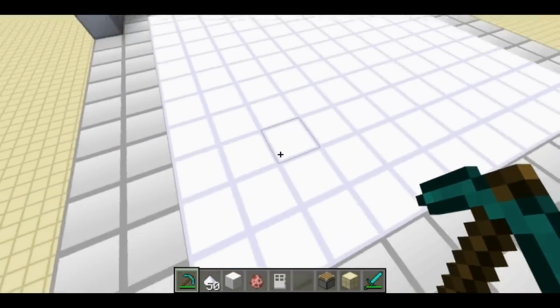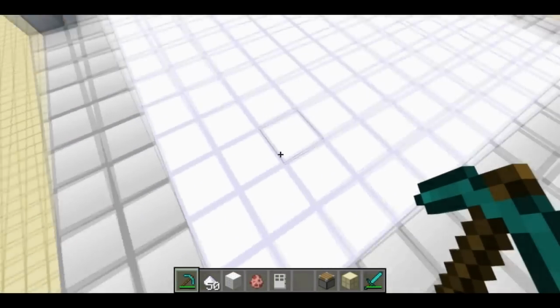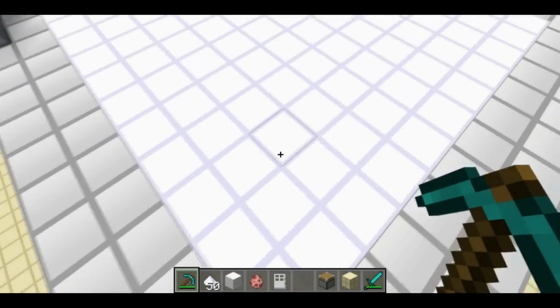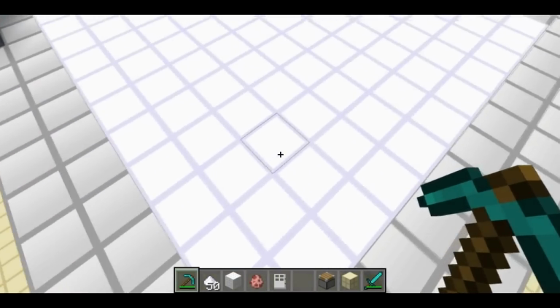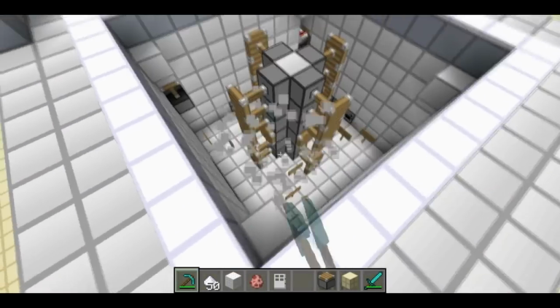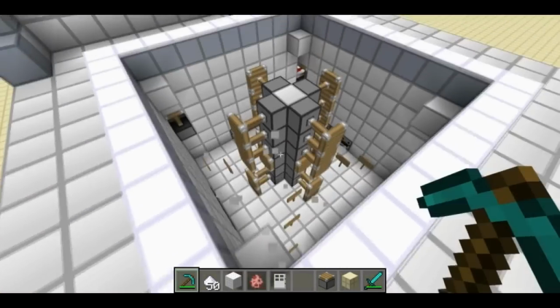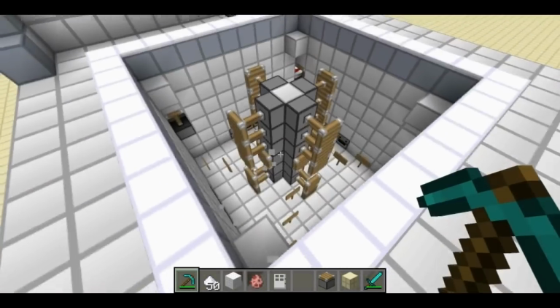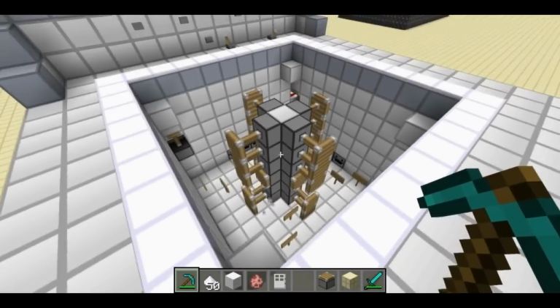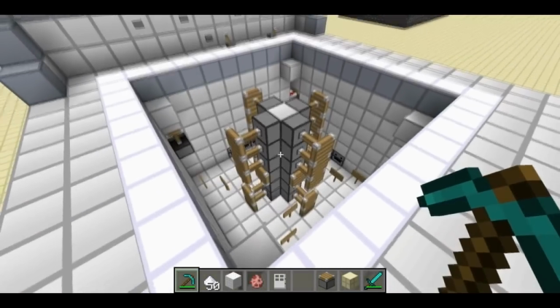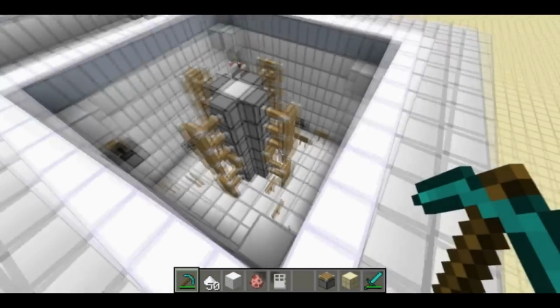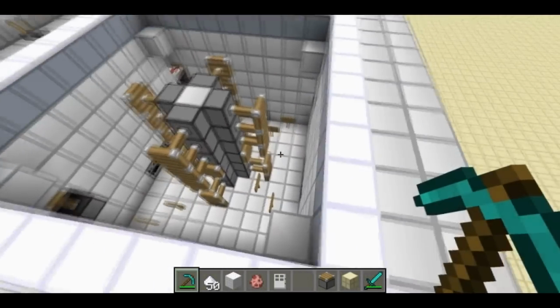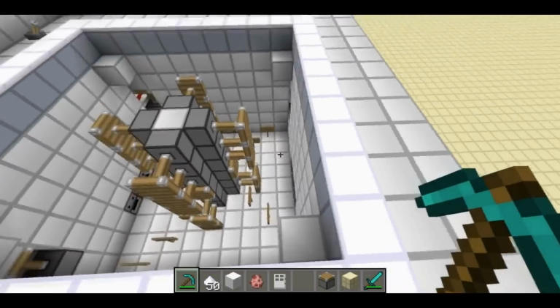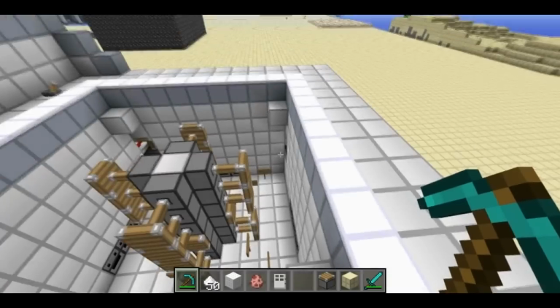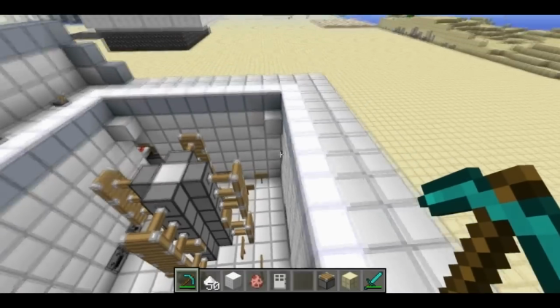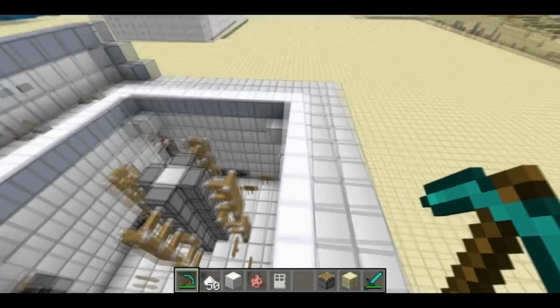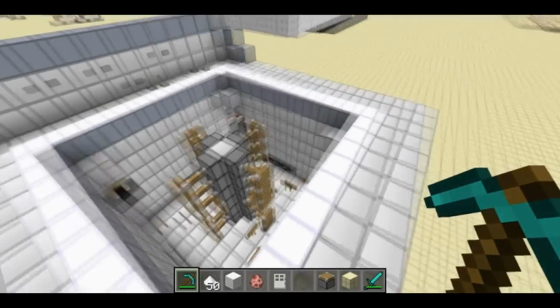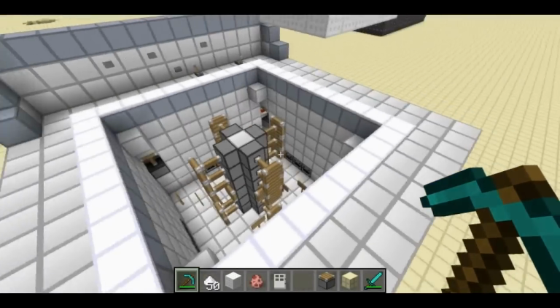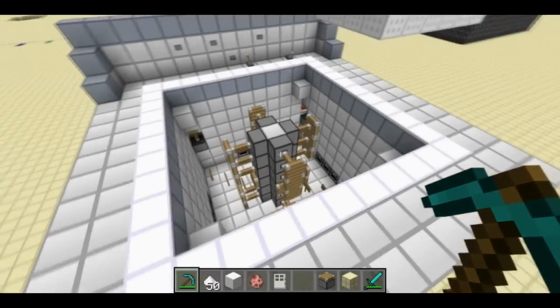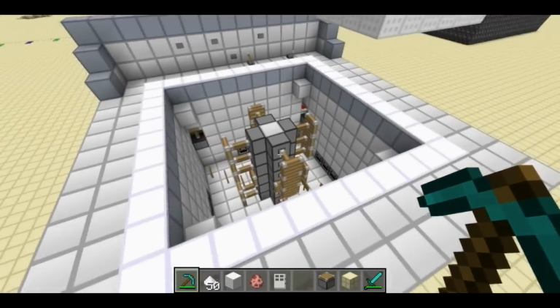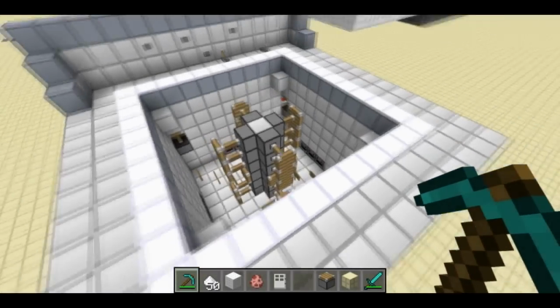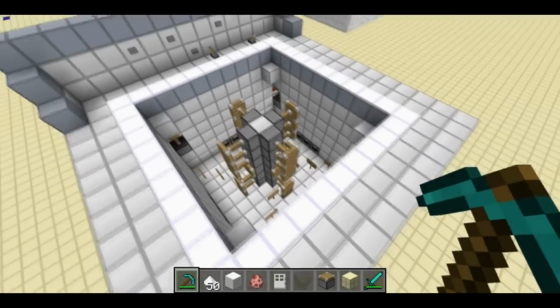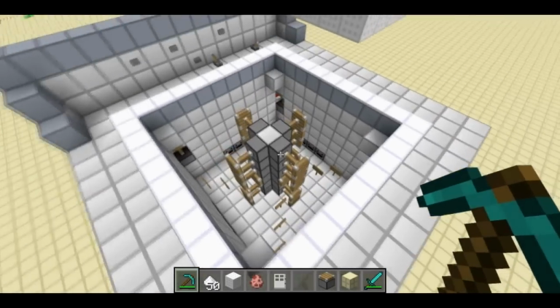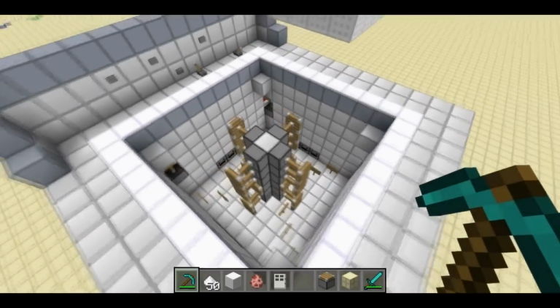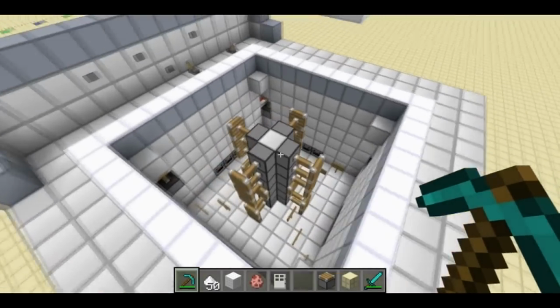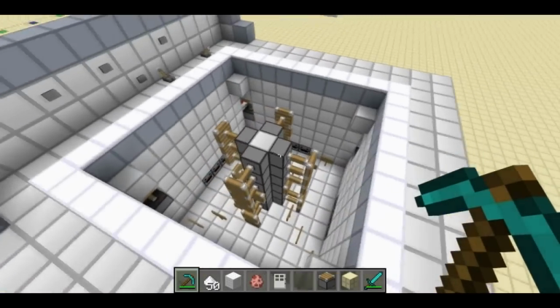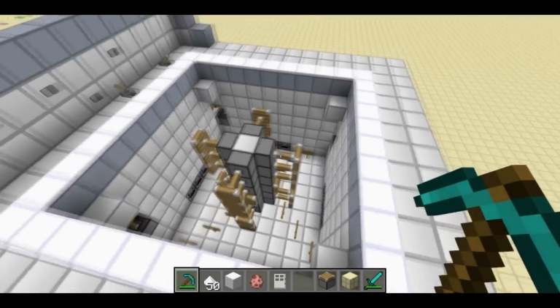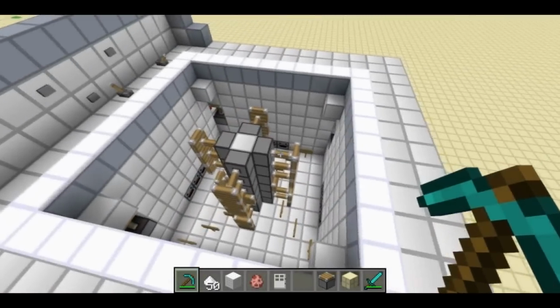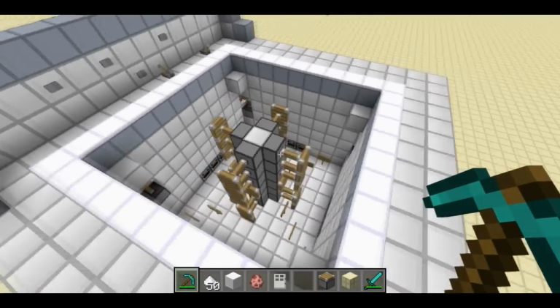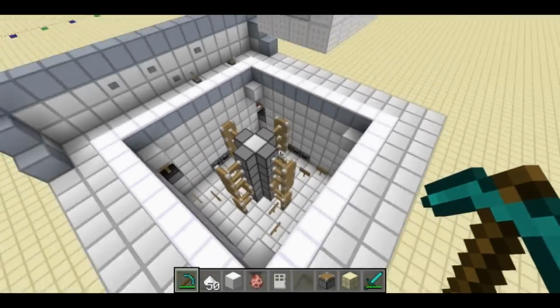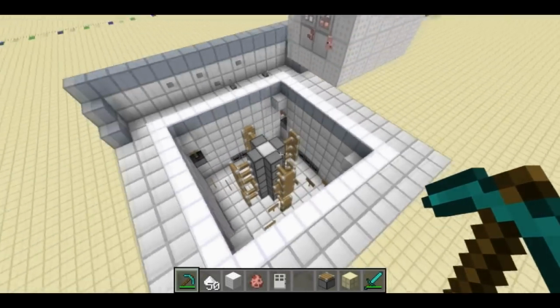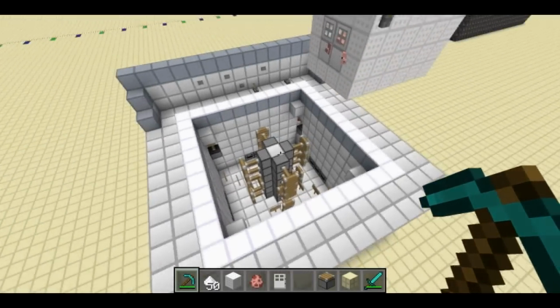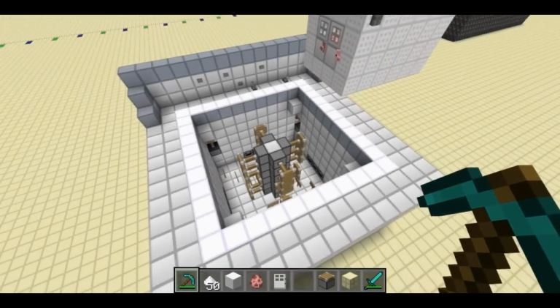First, we'll open up the lid. Oops. Well, I added the permanent open air feature upgrade.